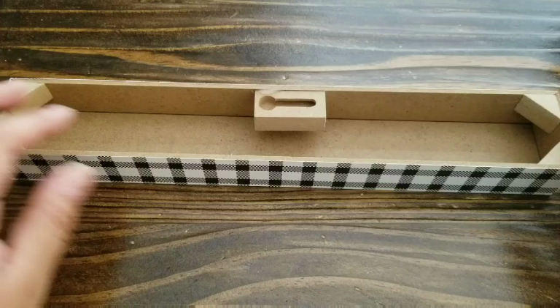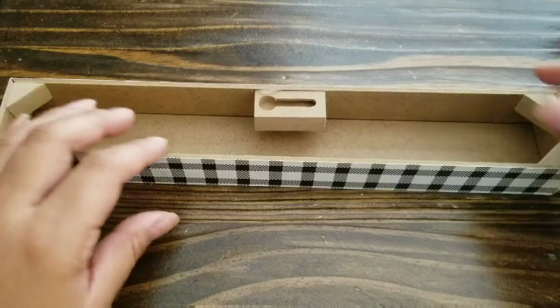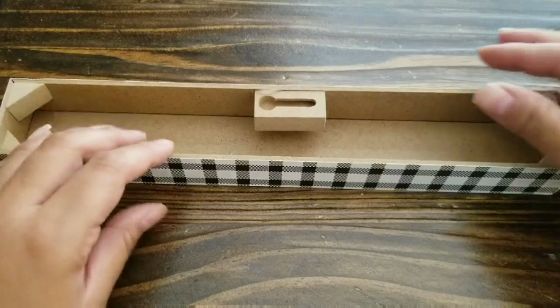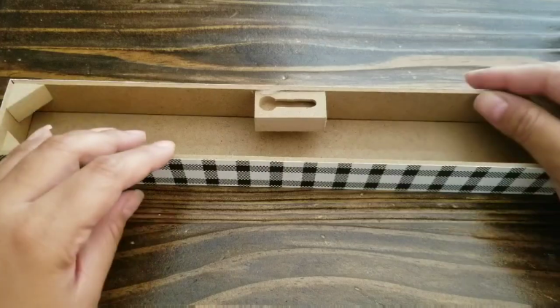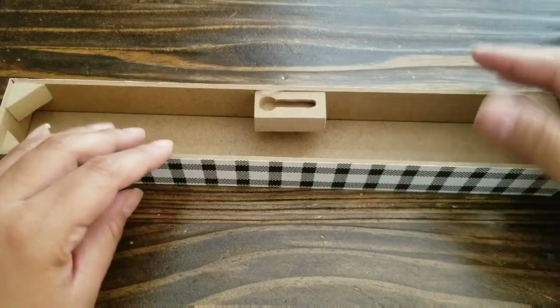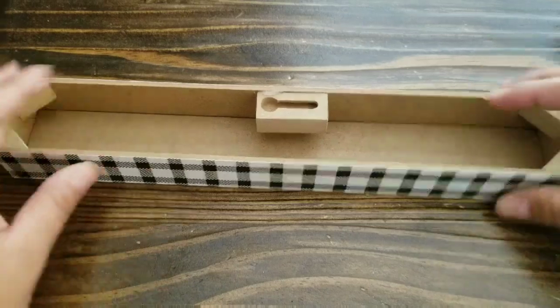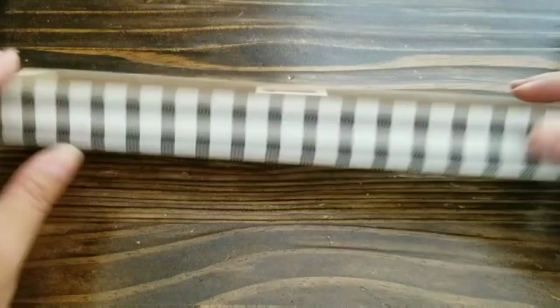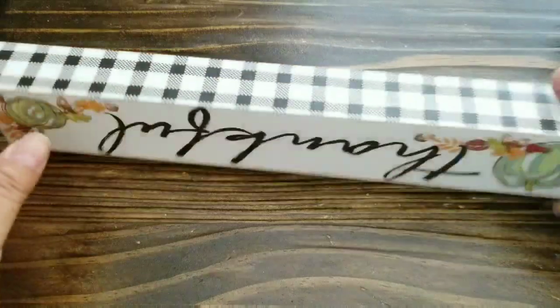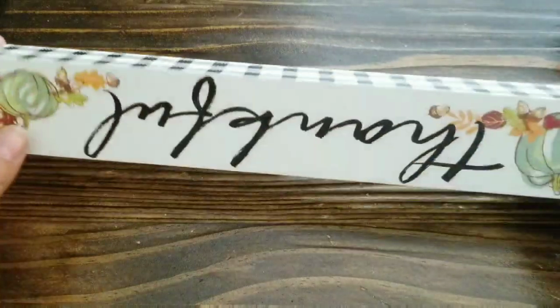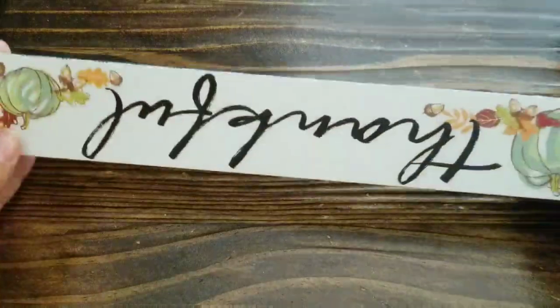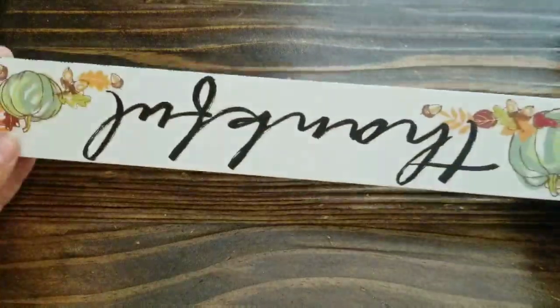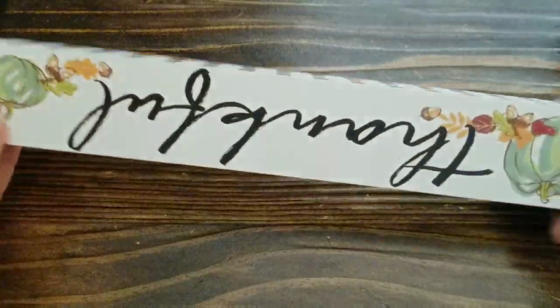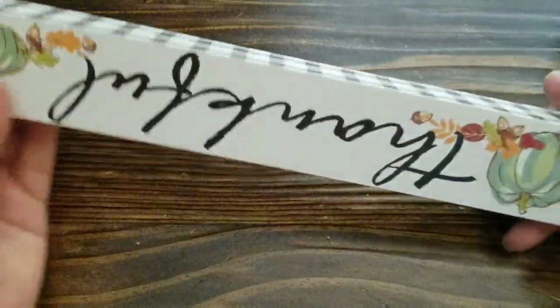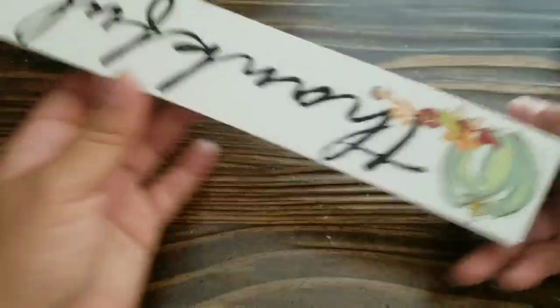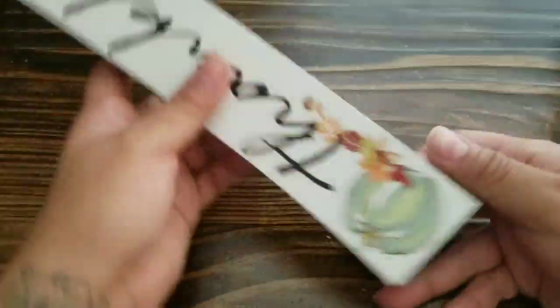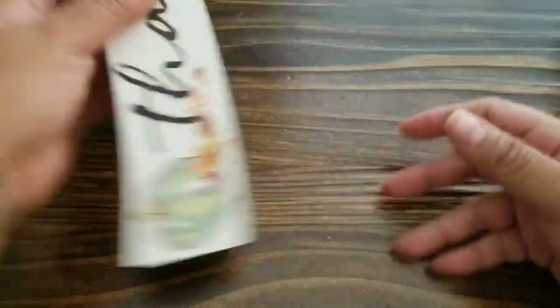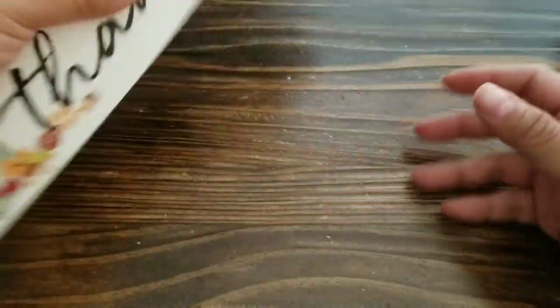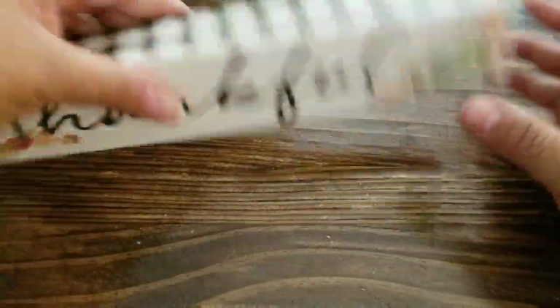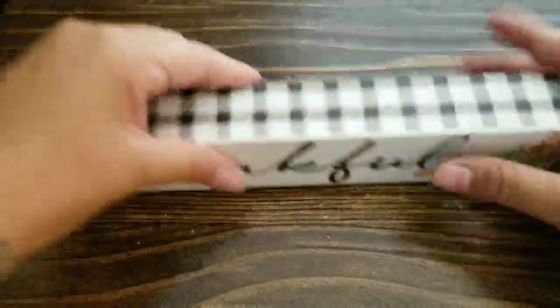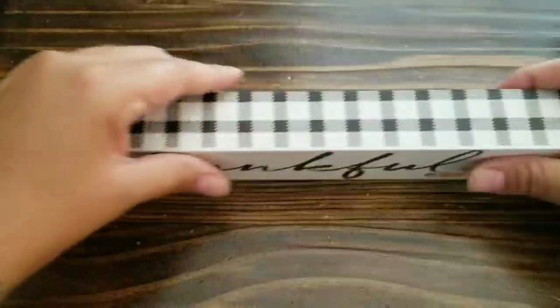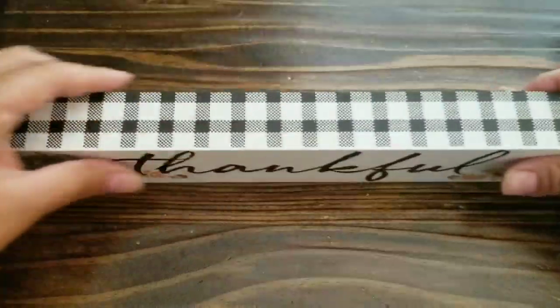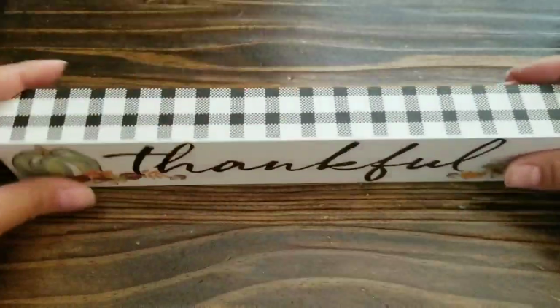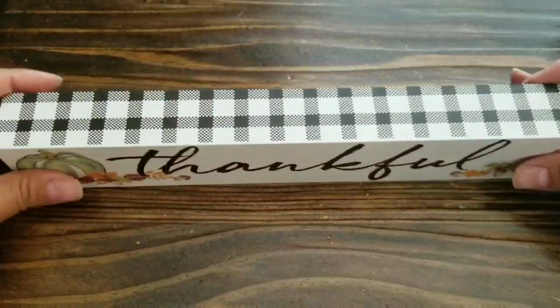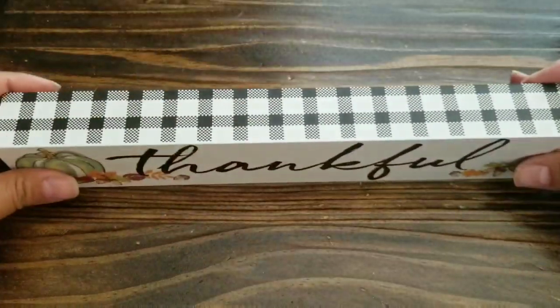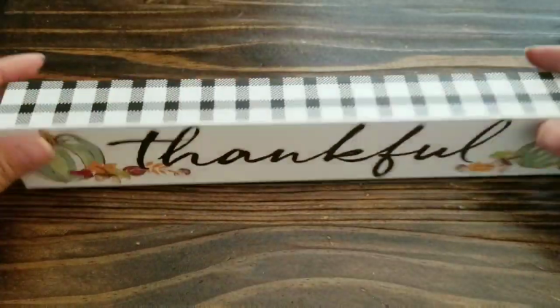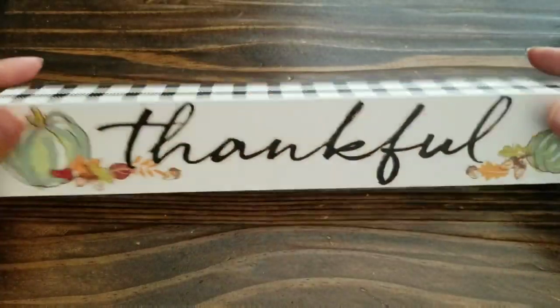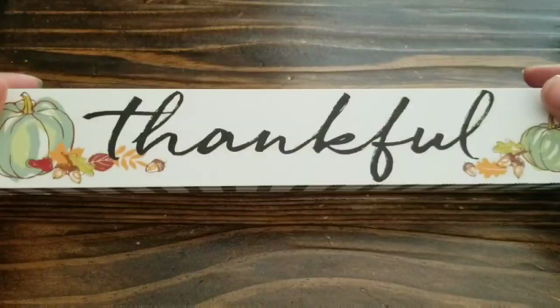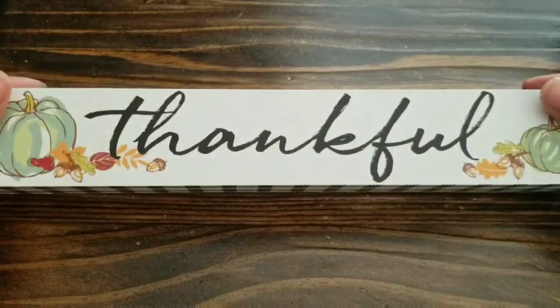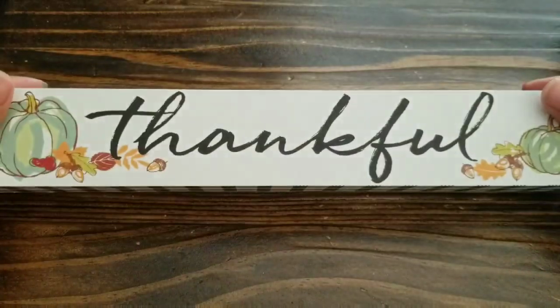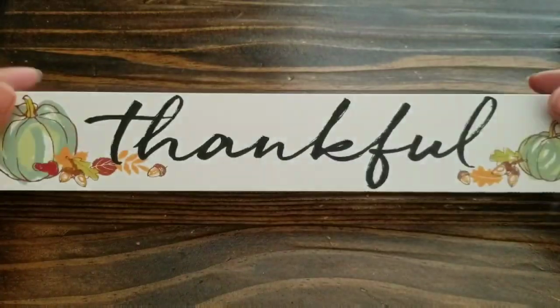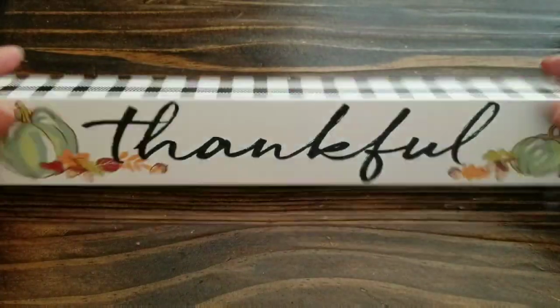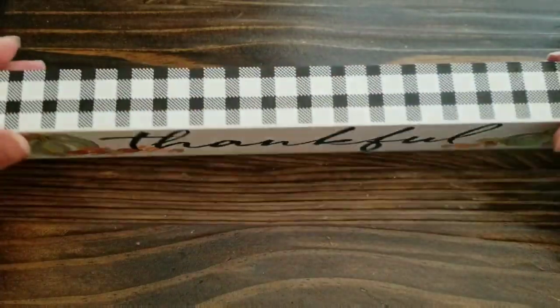Hey guys, welcome back to my channel. Today we're going to be doing a Dollar Tree basket.